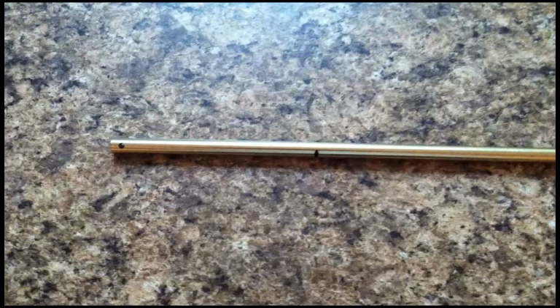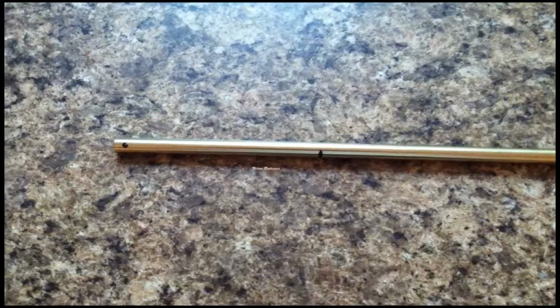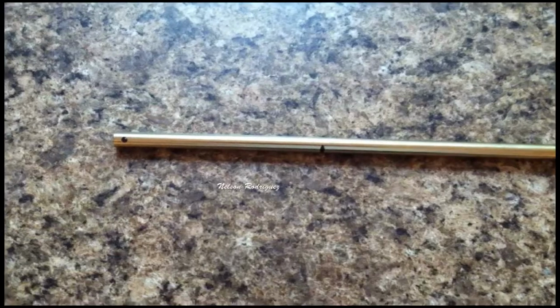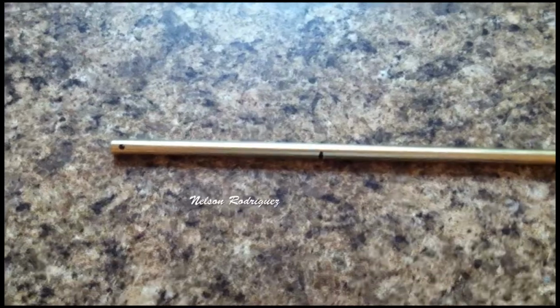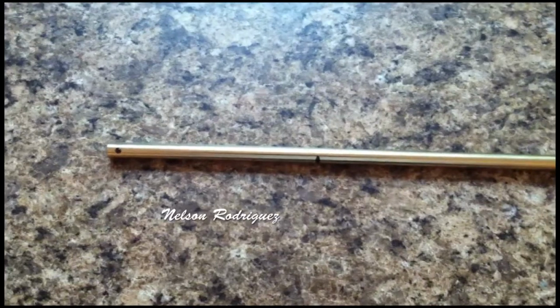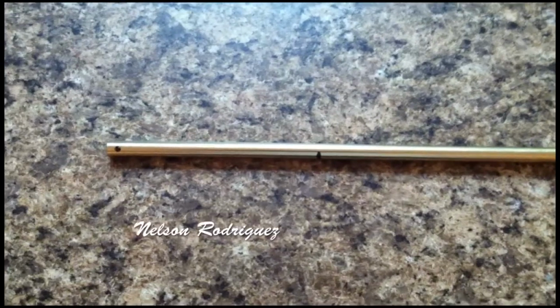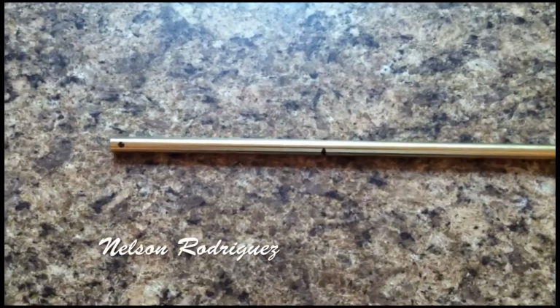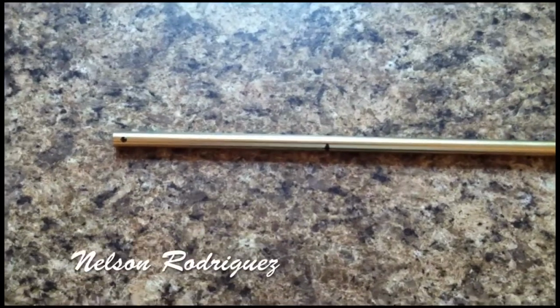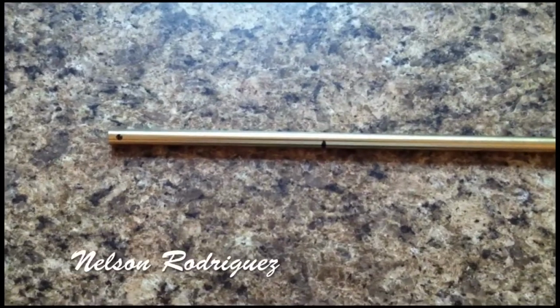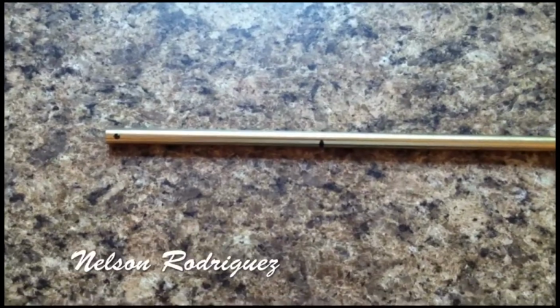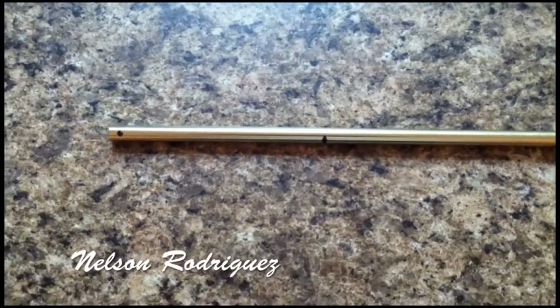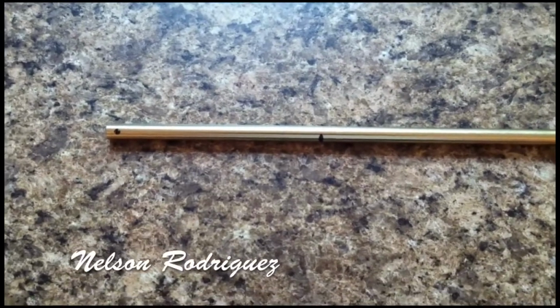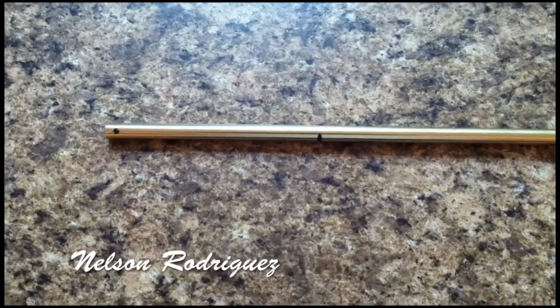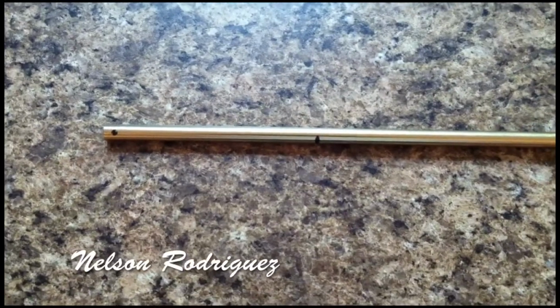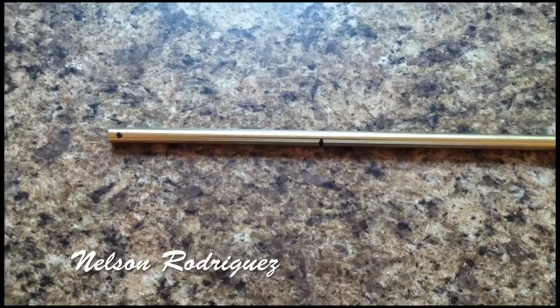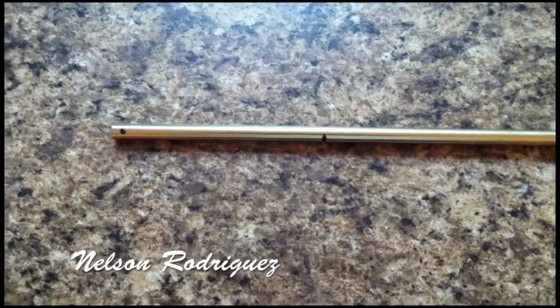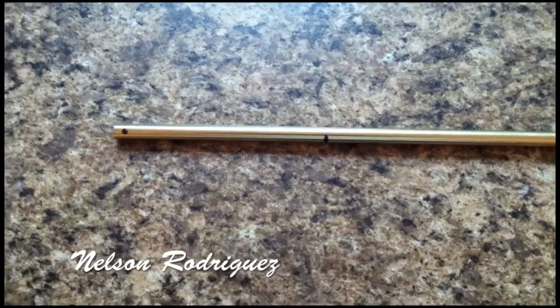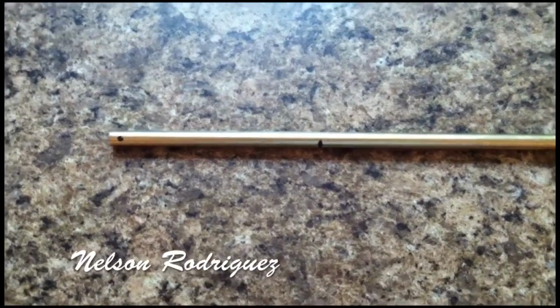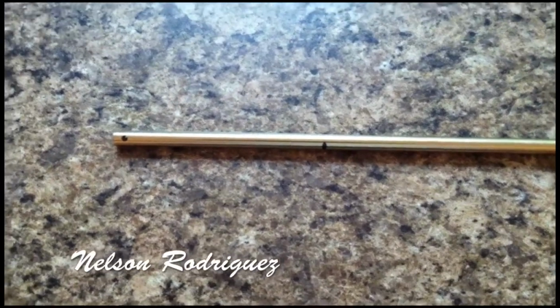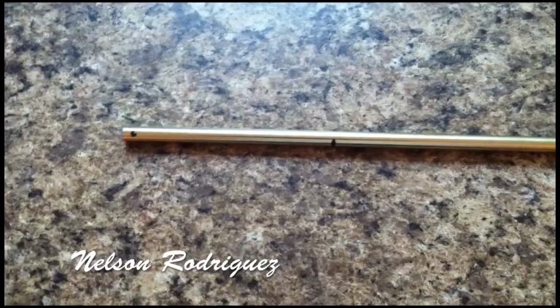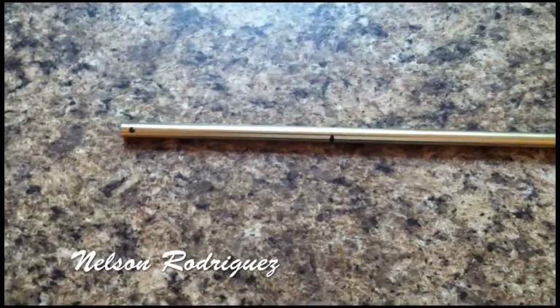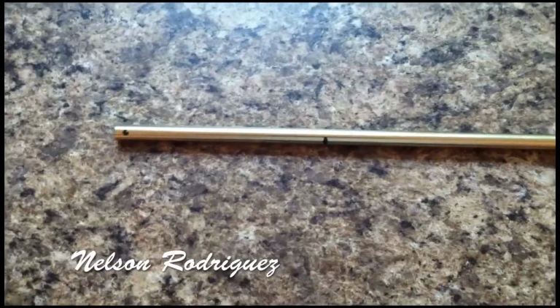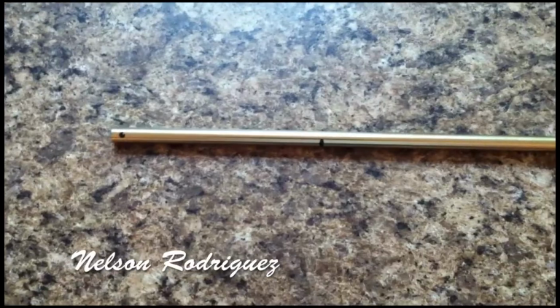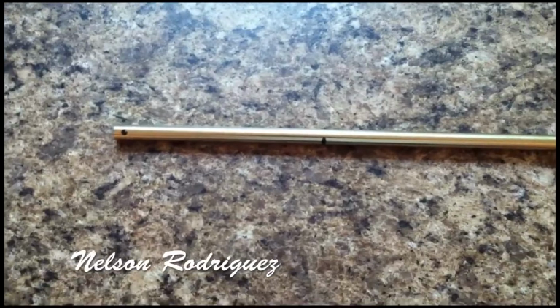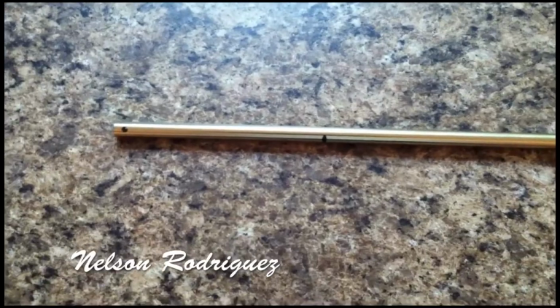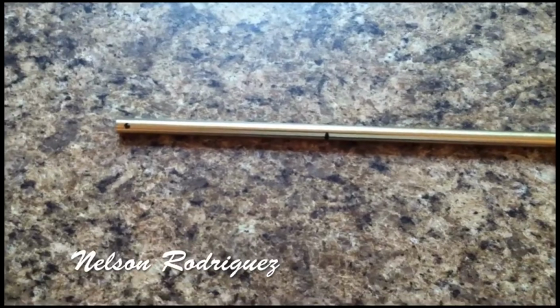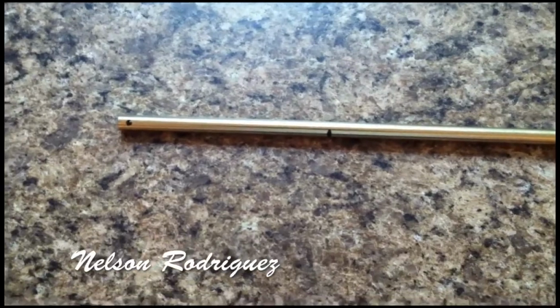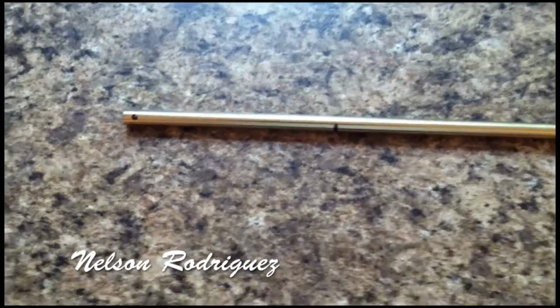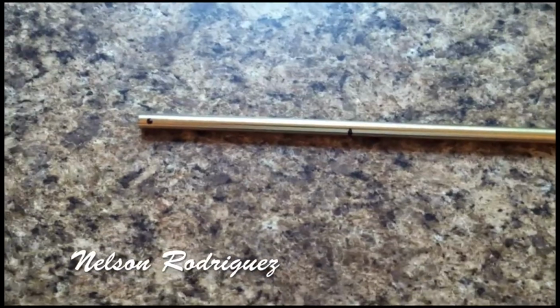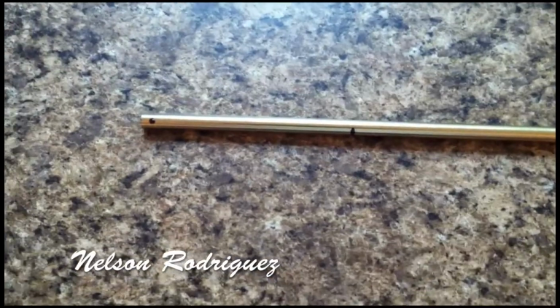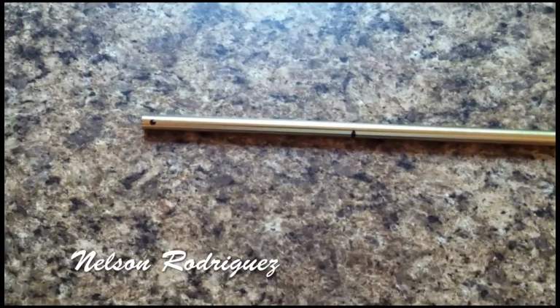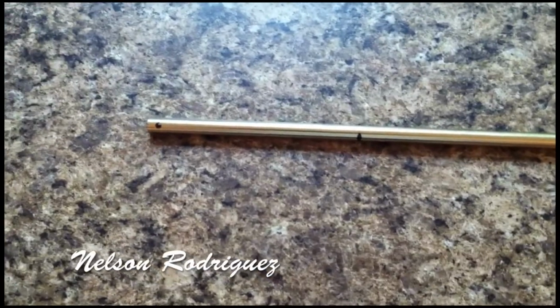Hi guys, Nelson Rodriguez from Team KDS. I'm going to show you how to build your torque tube properly.